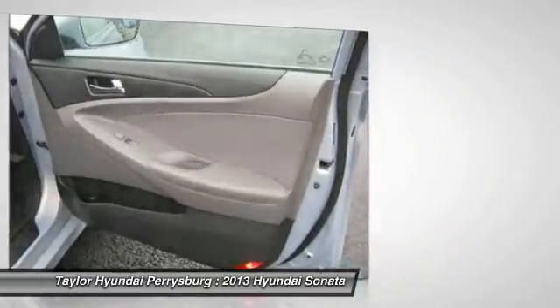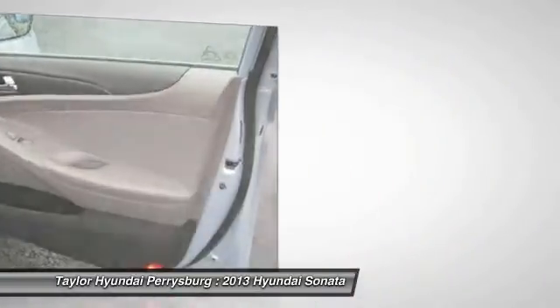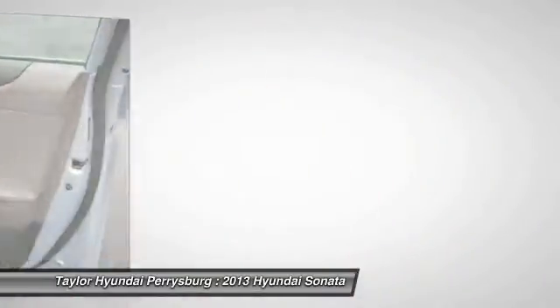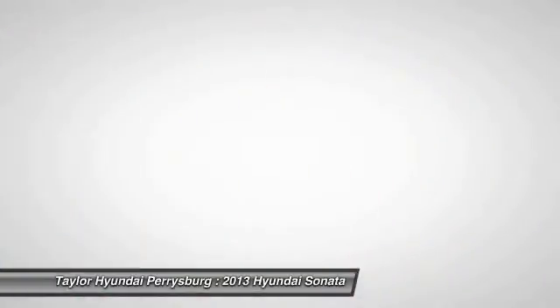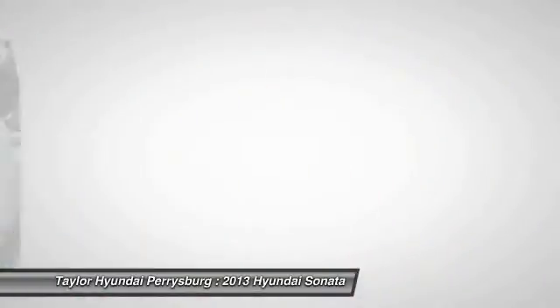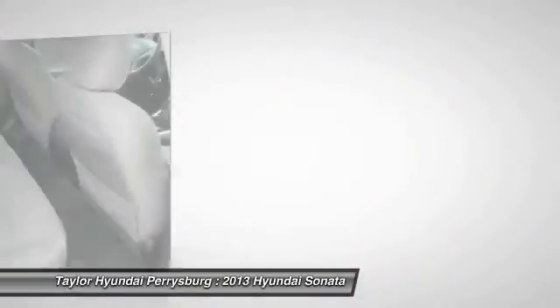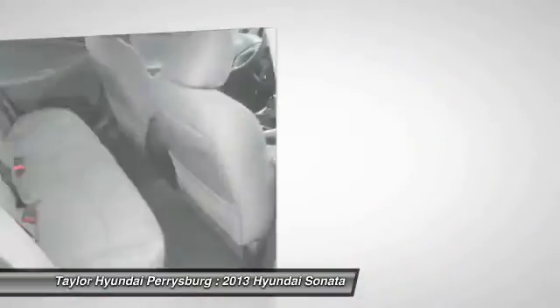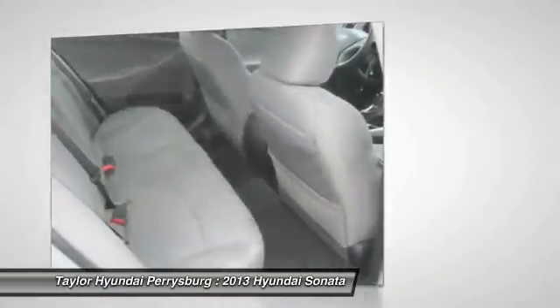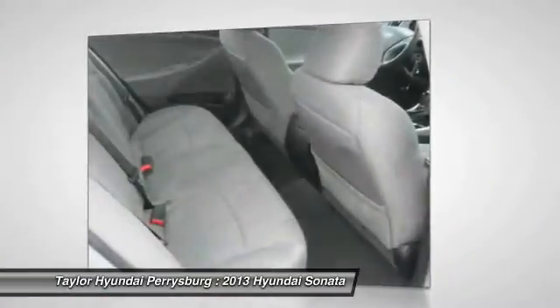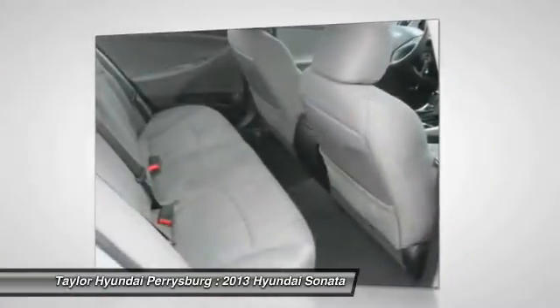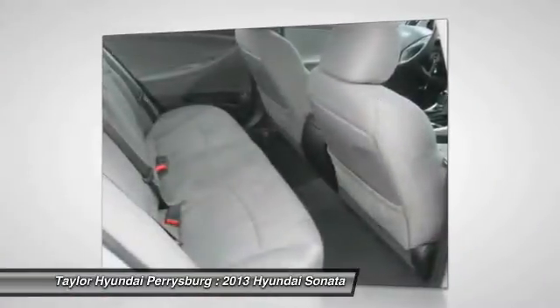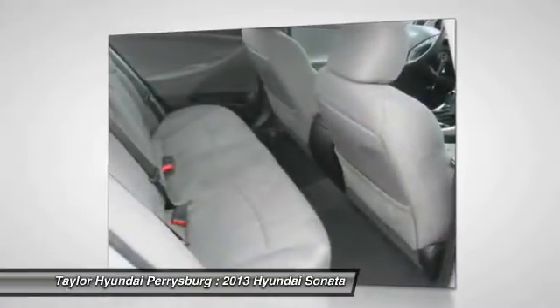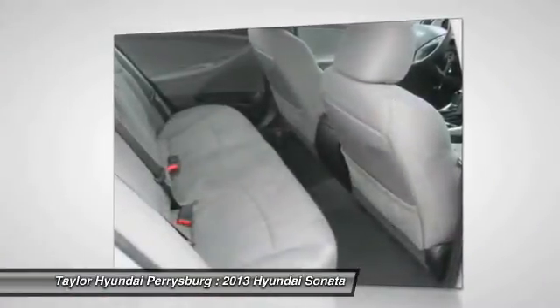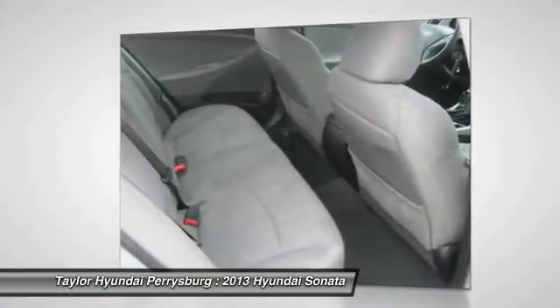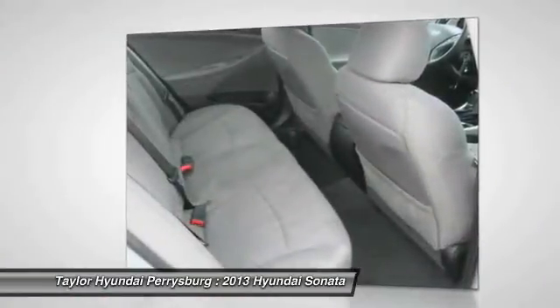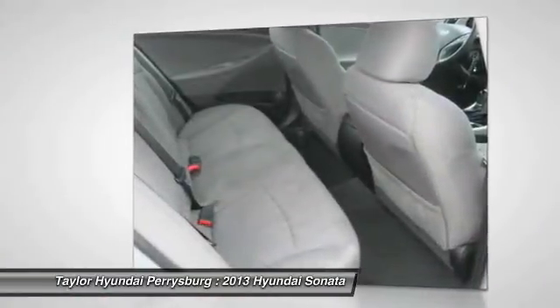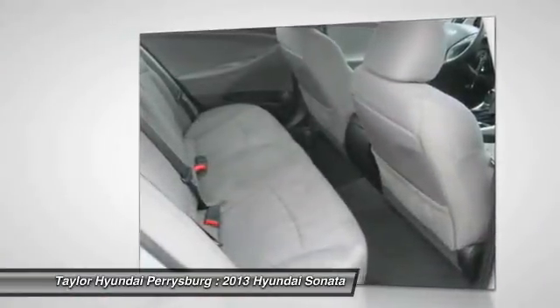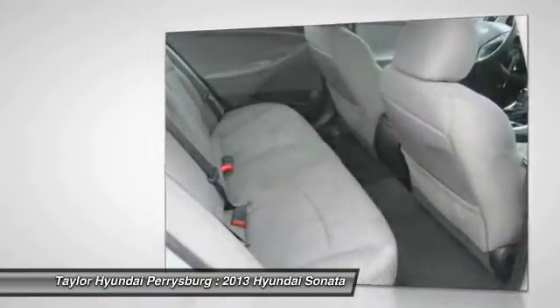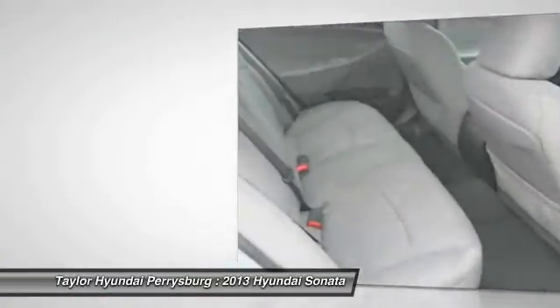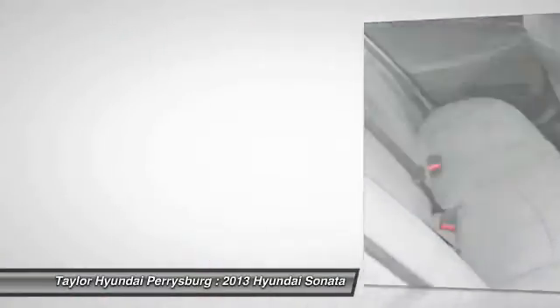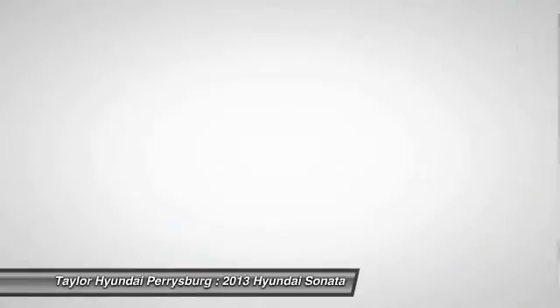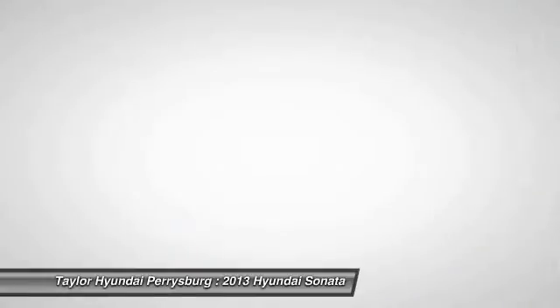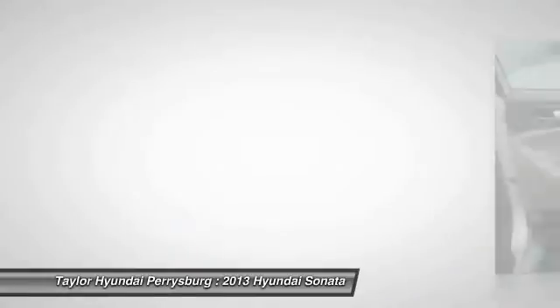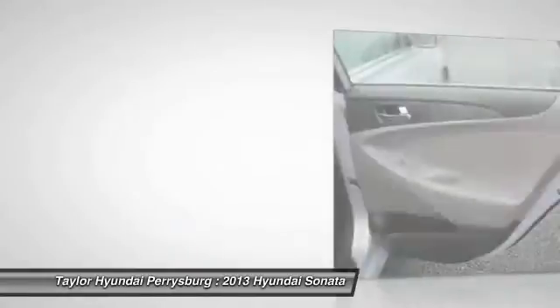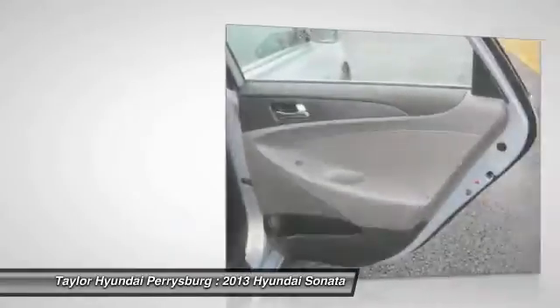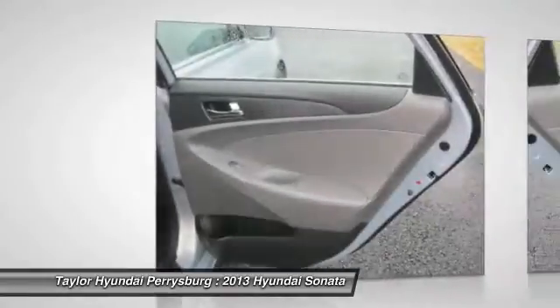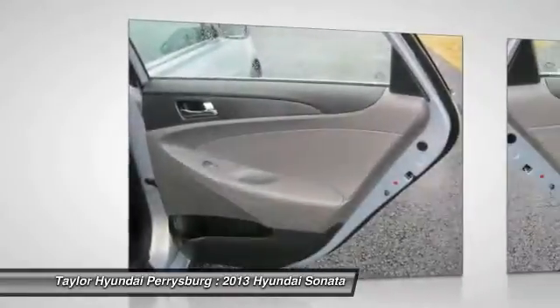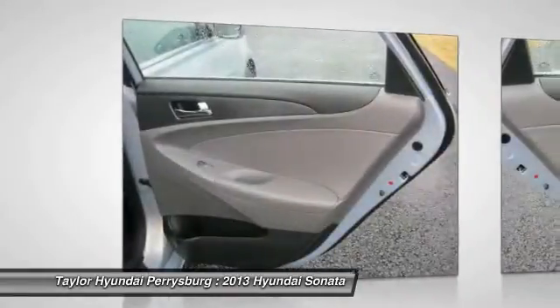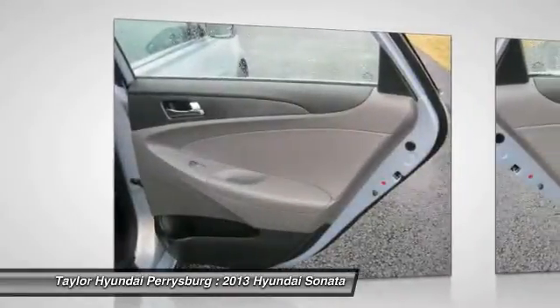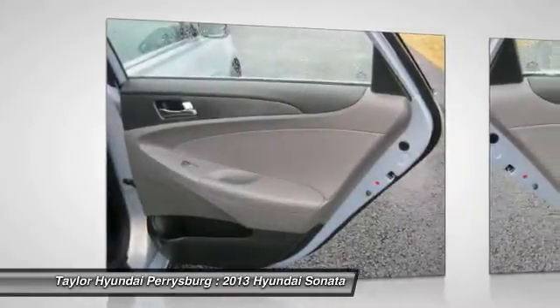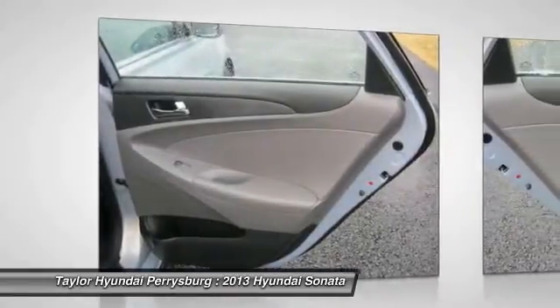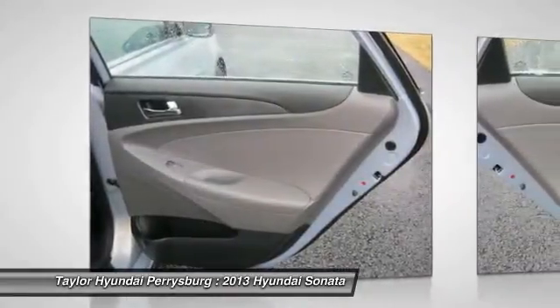Cruise control, four-wheel disc brakes, center armrest, security system, fog lights.